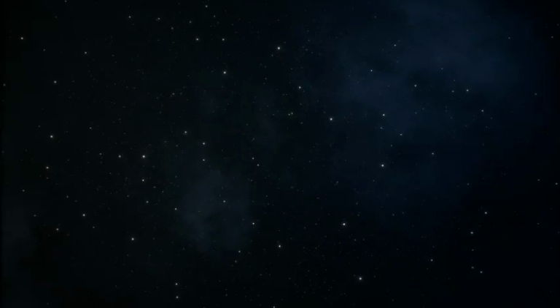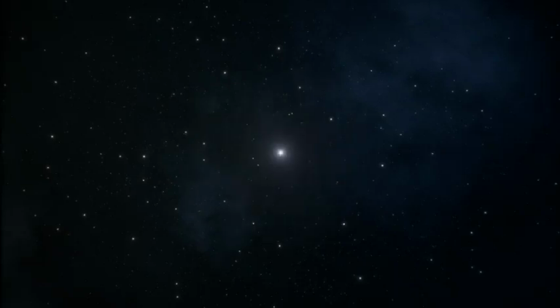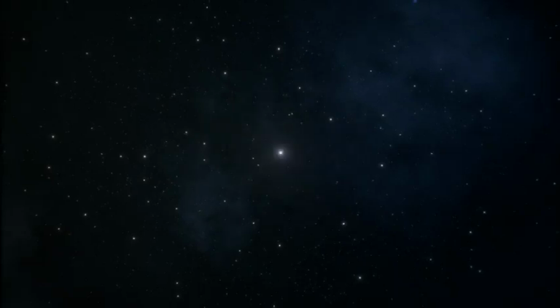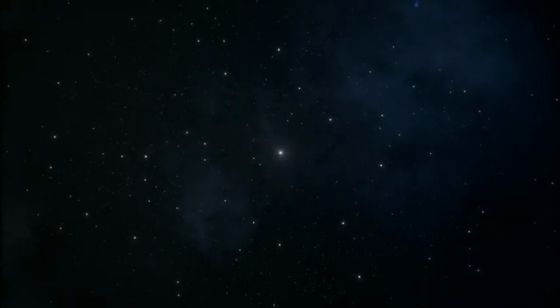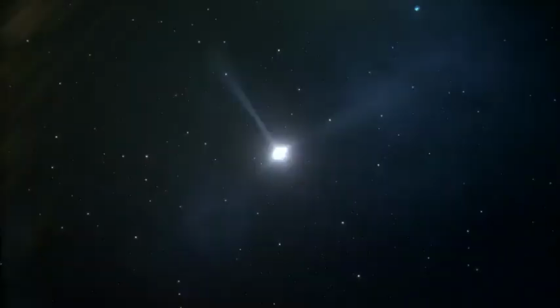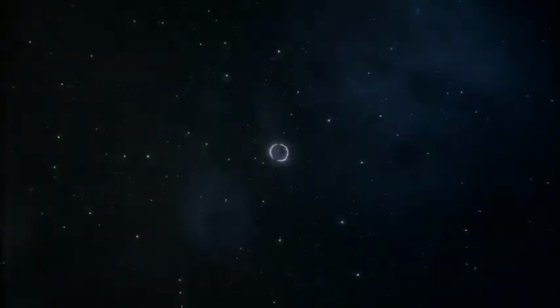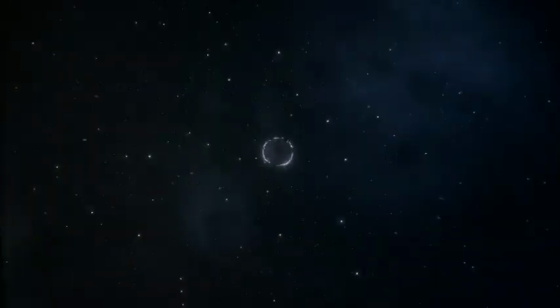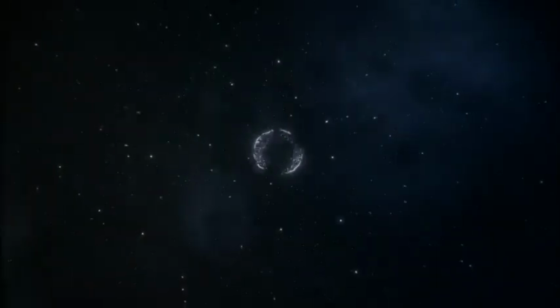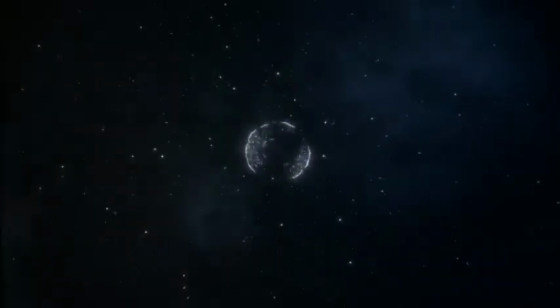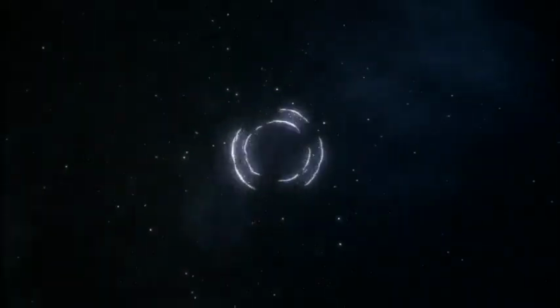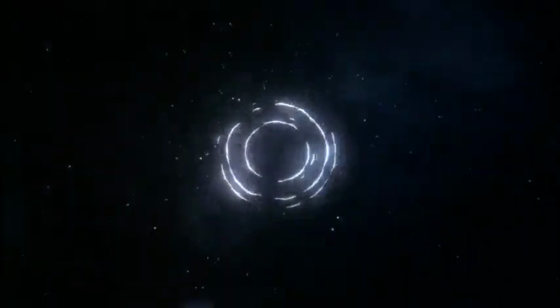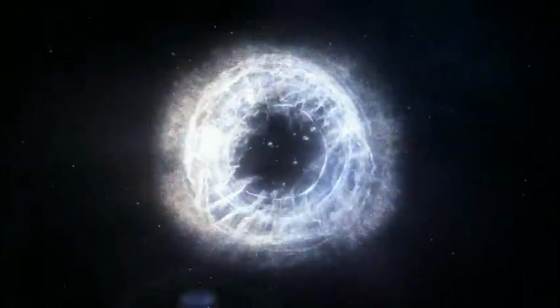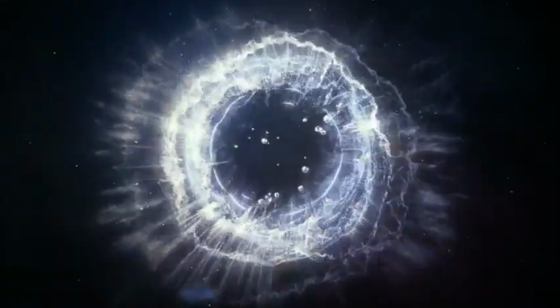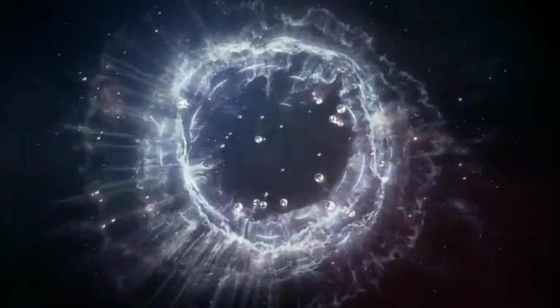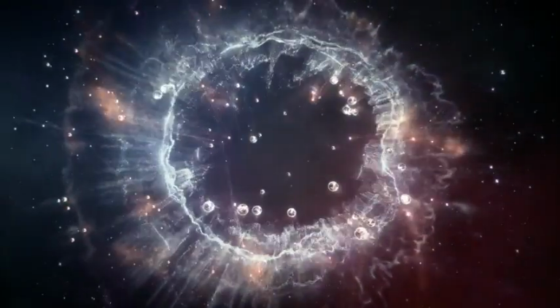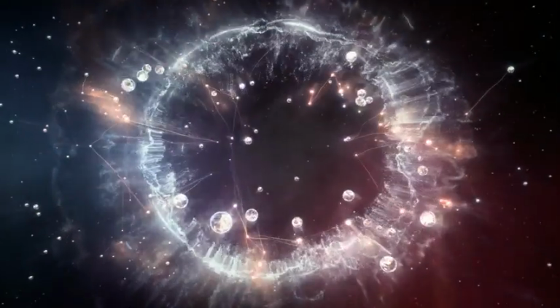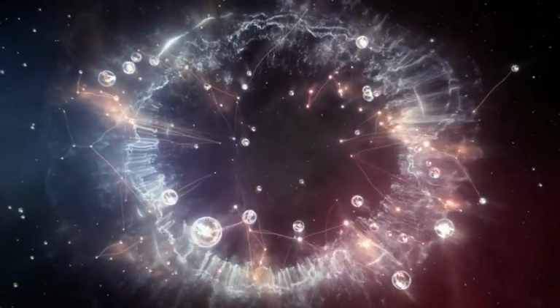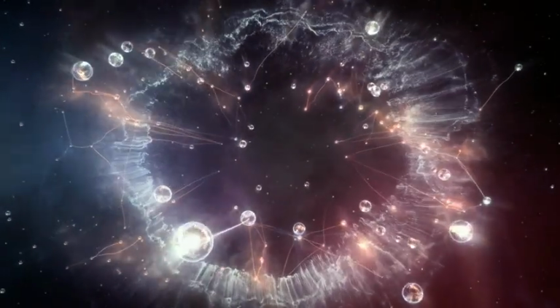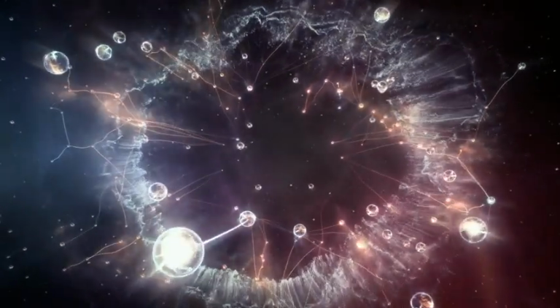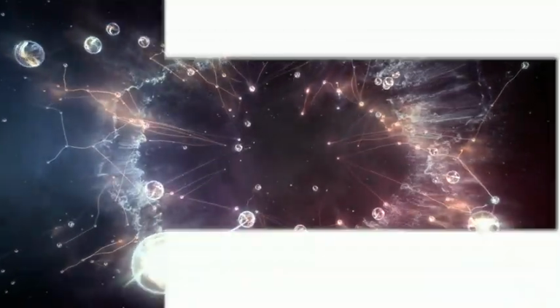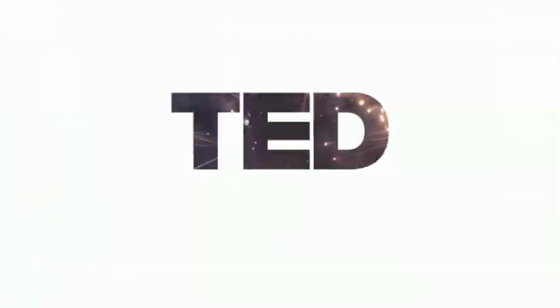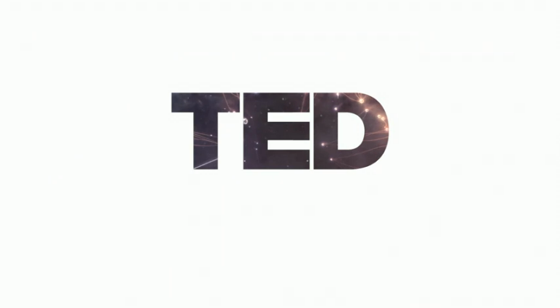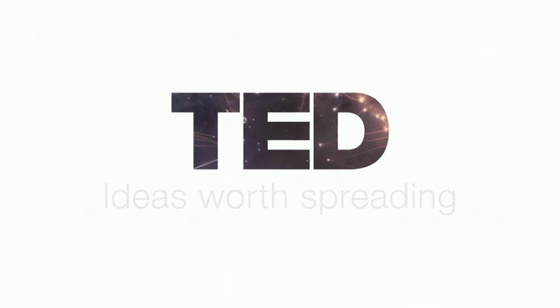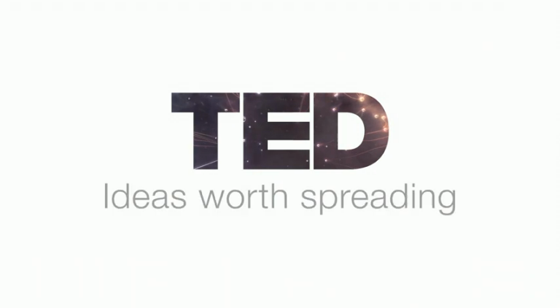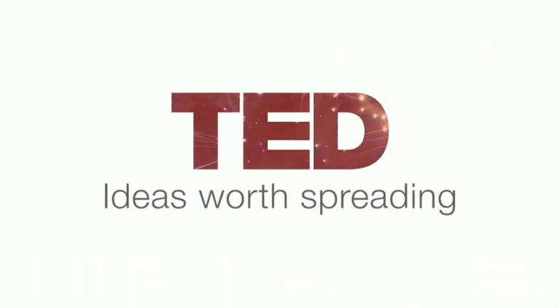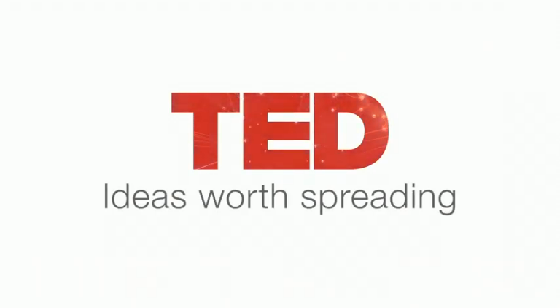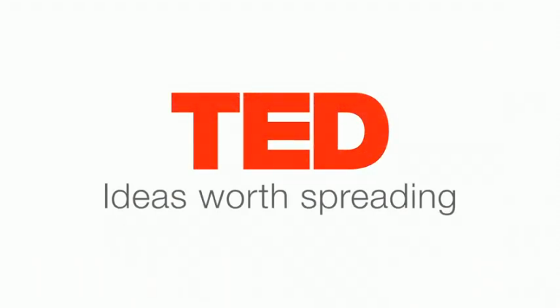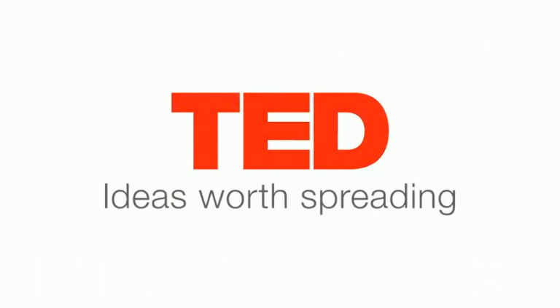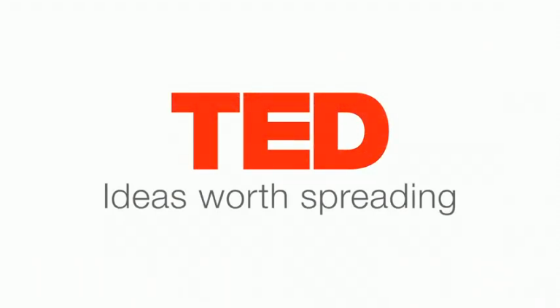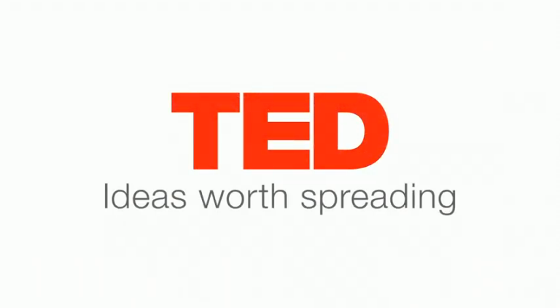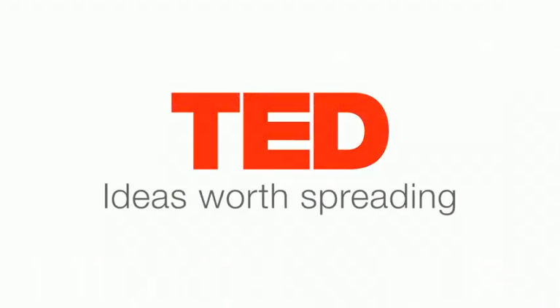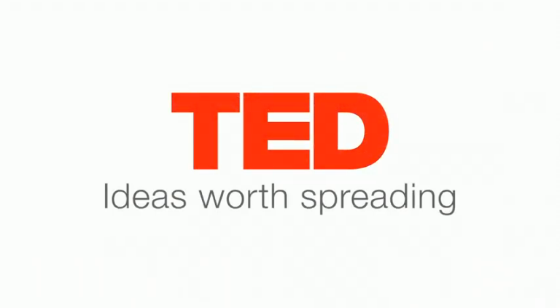Elisabeth Buffard, Reviewer. Elisabeth Buffard.